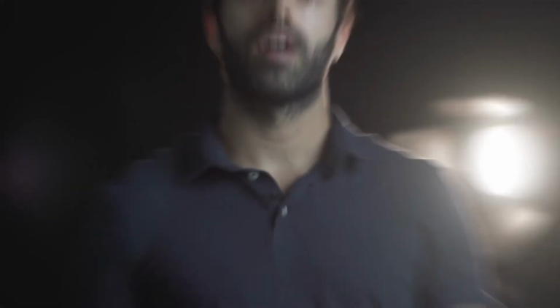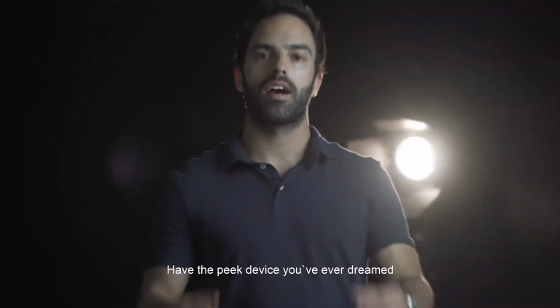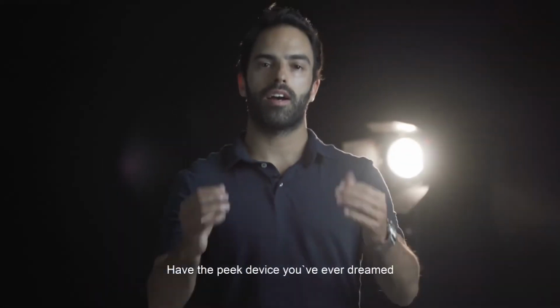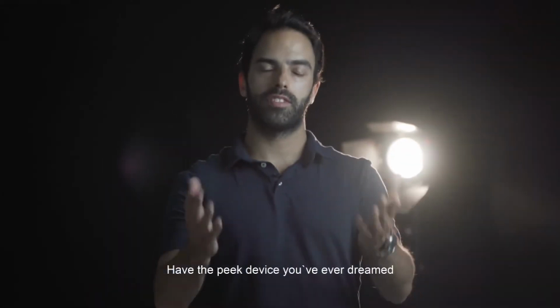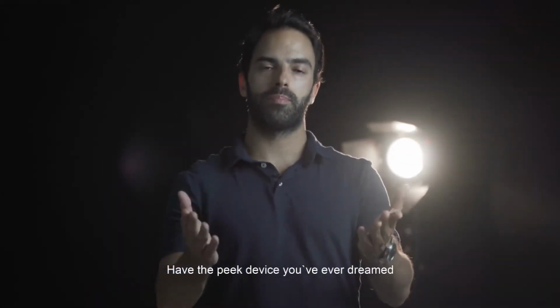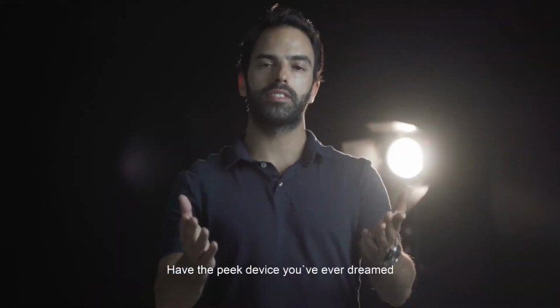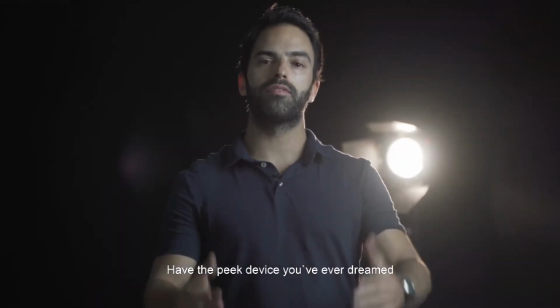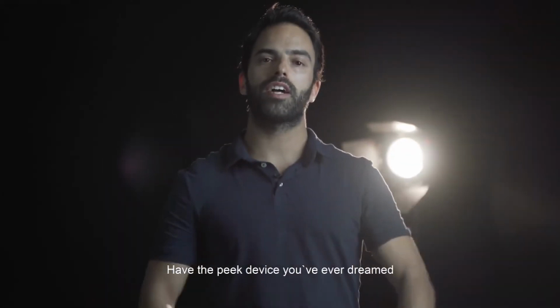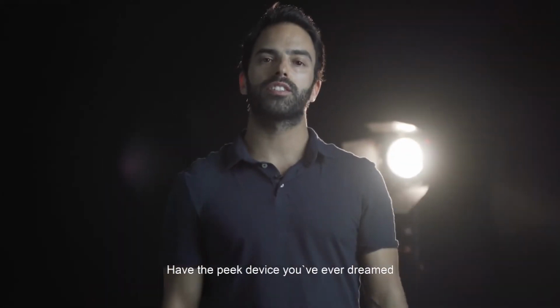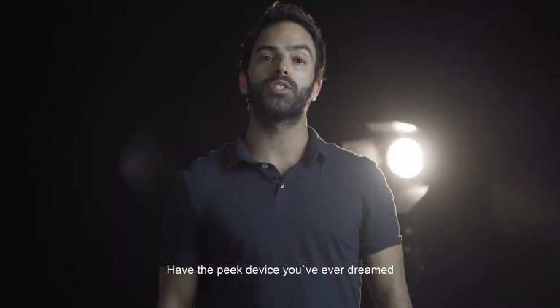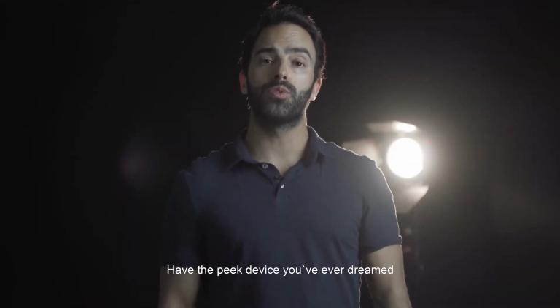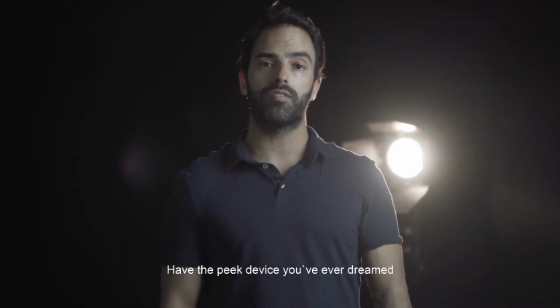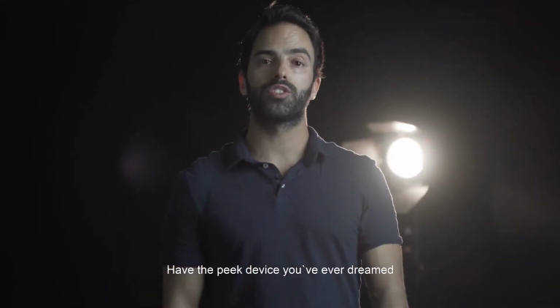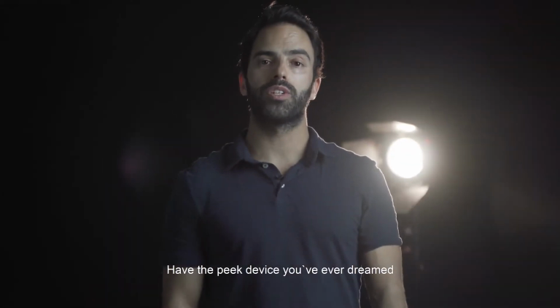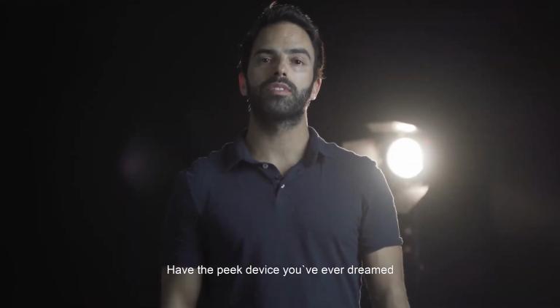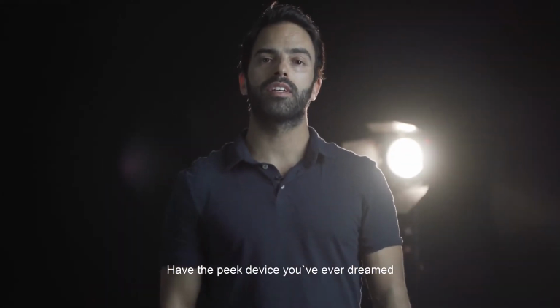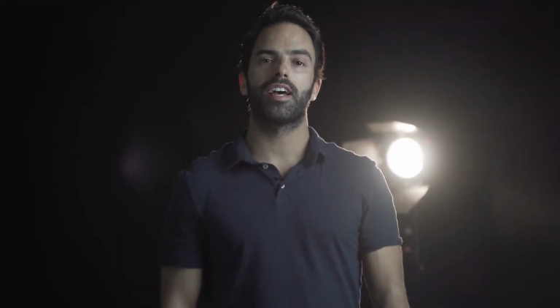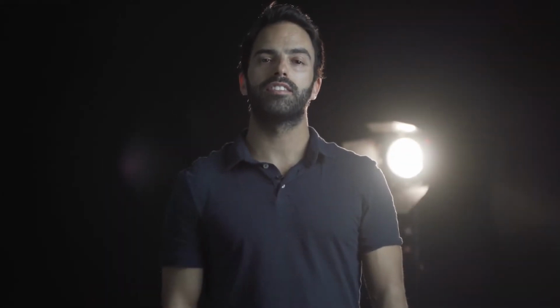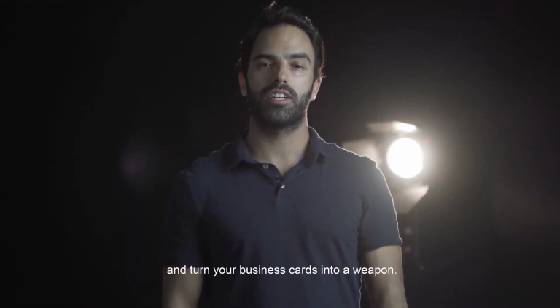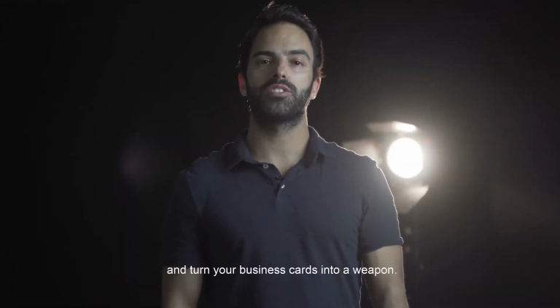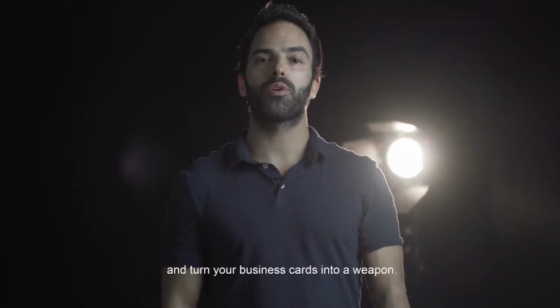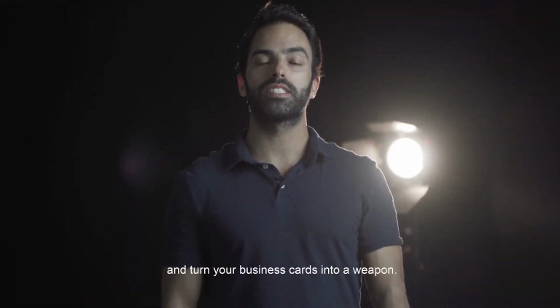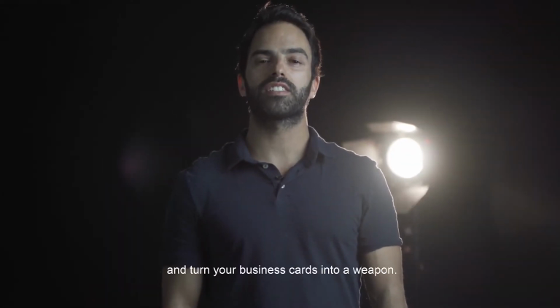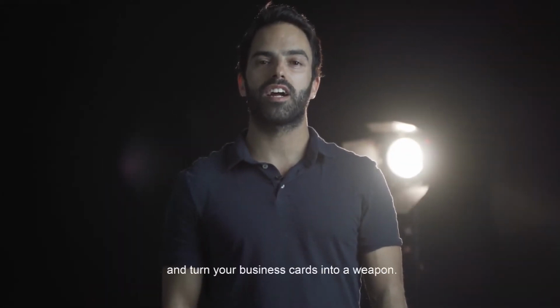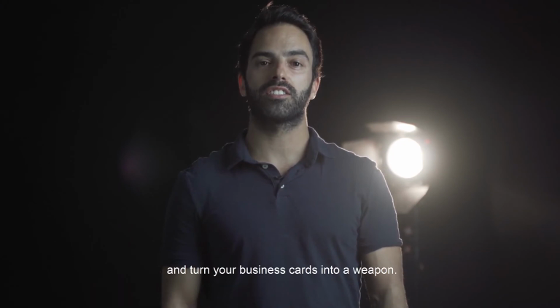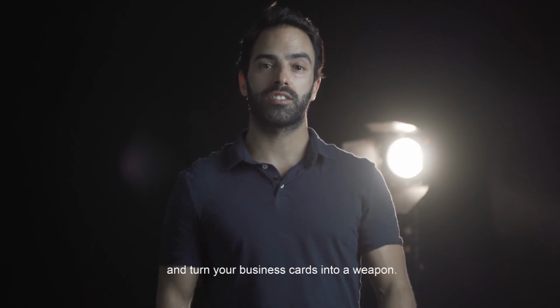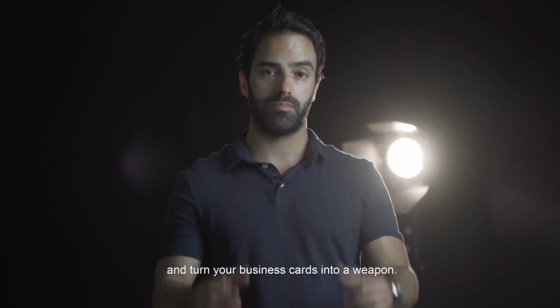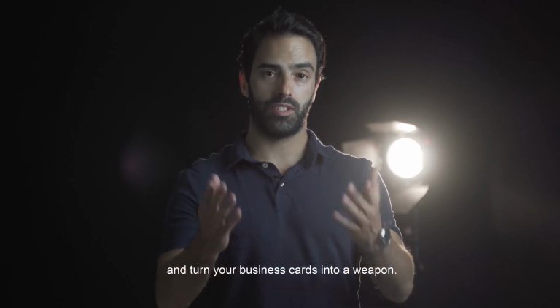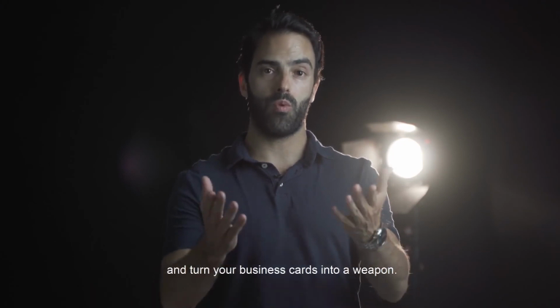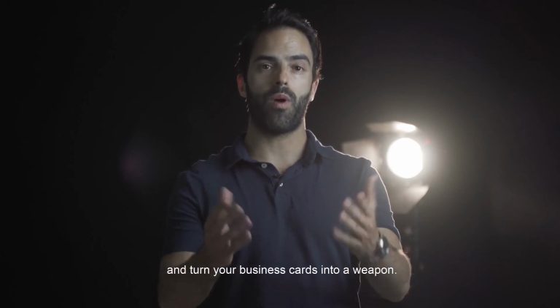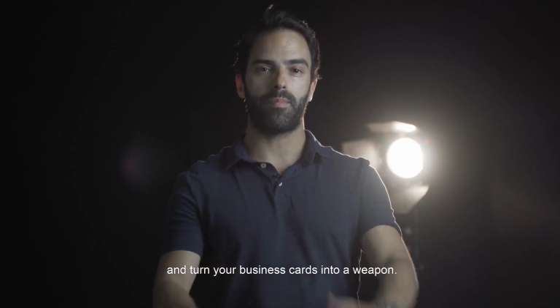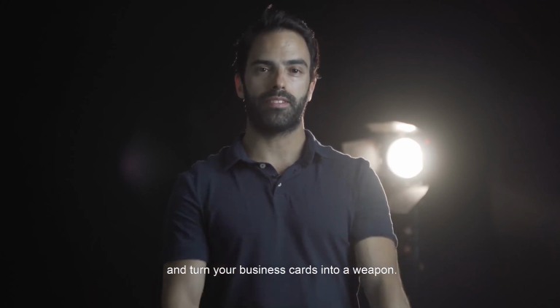Have the peek device you ever dreamed of and turn your business cards into a weapon.